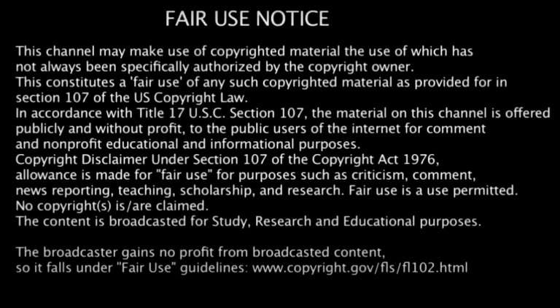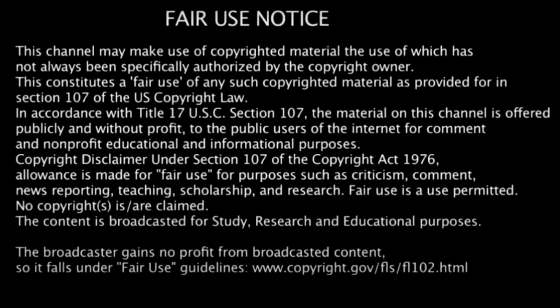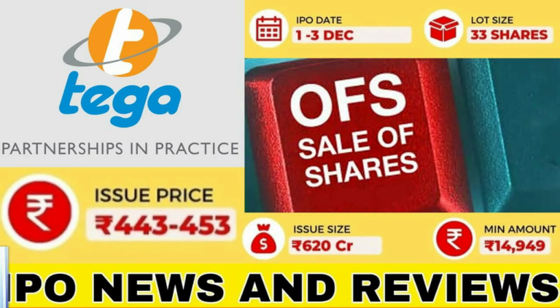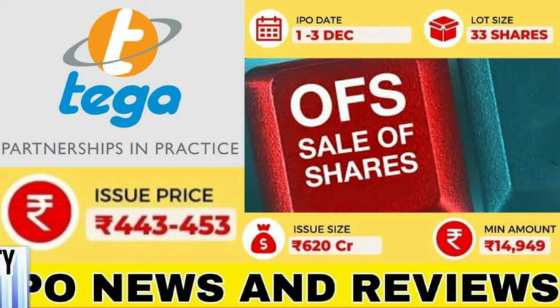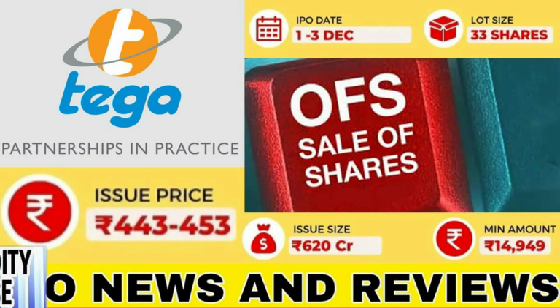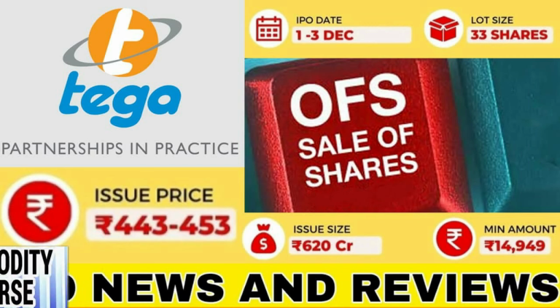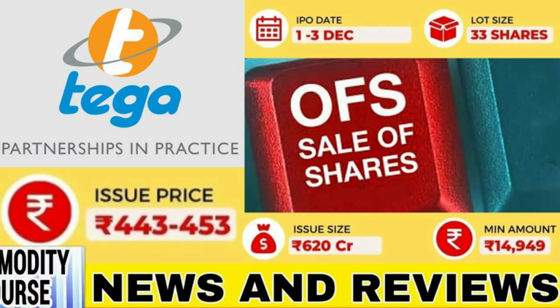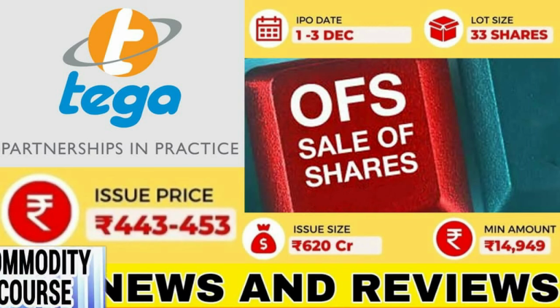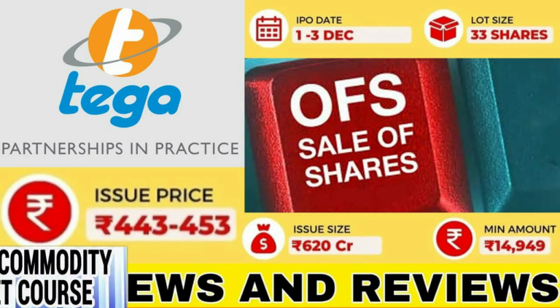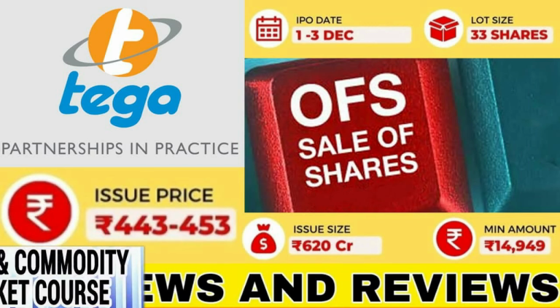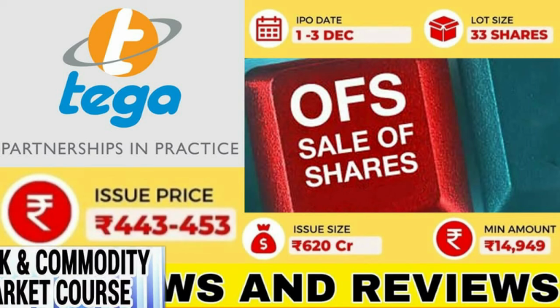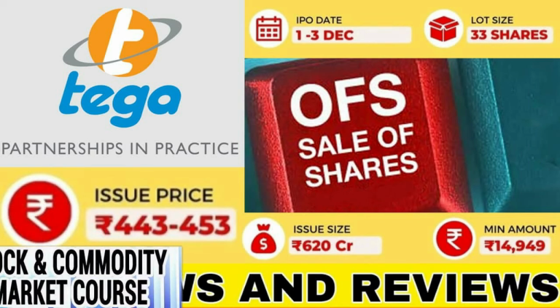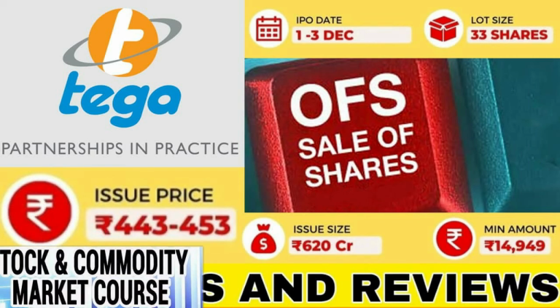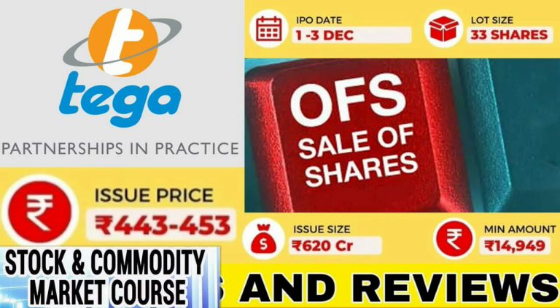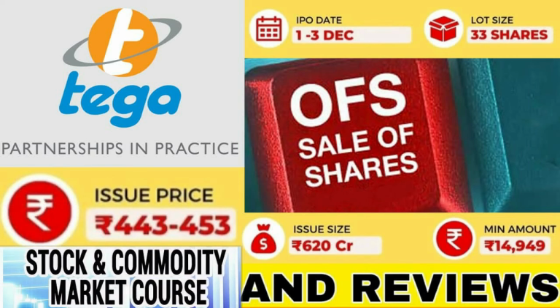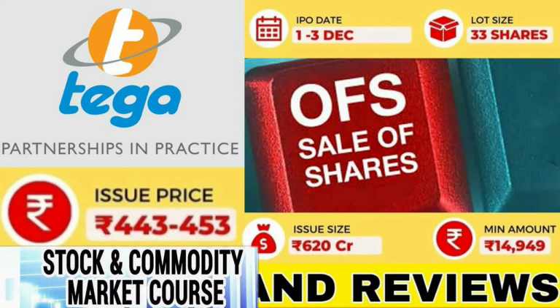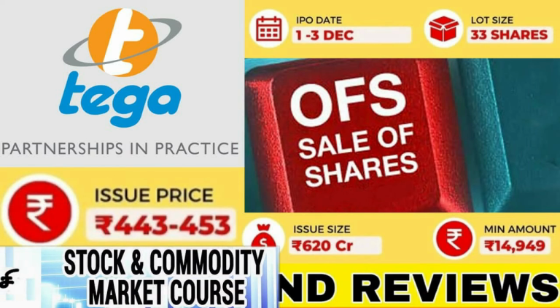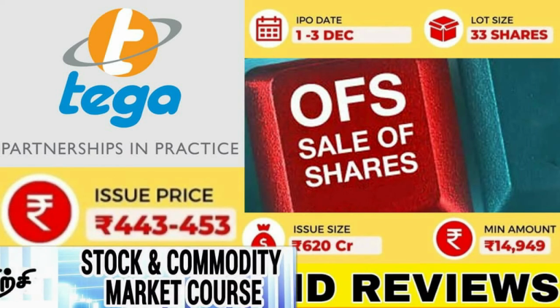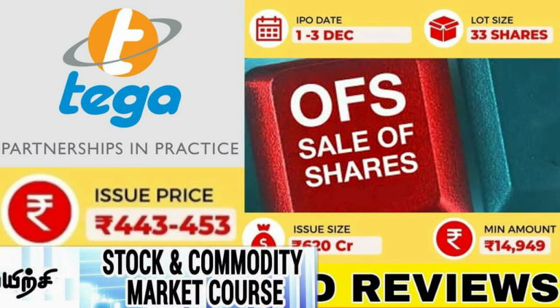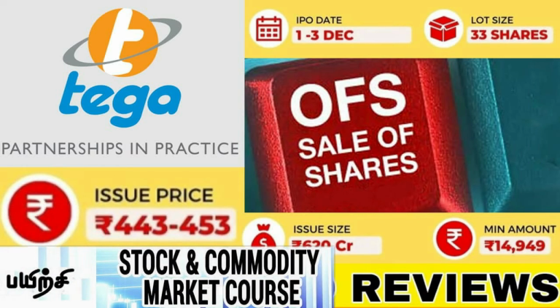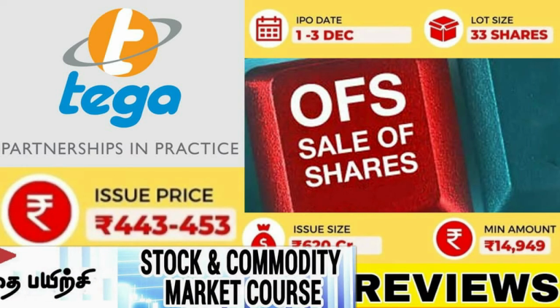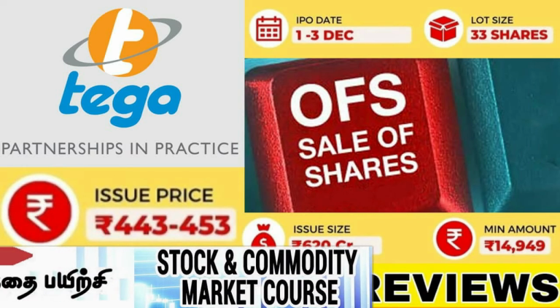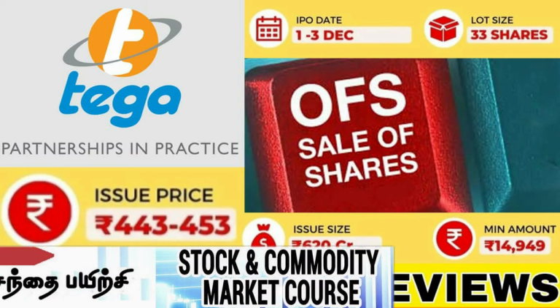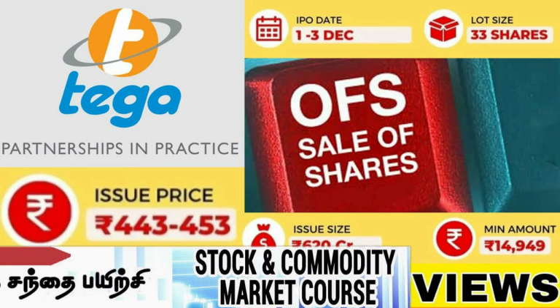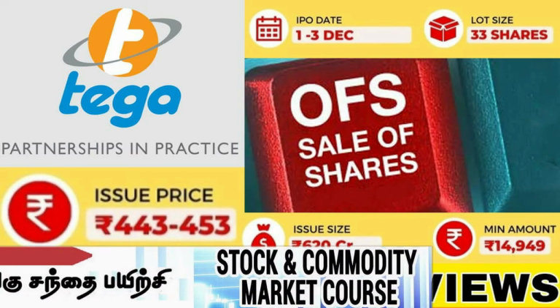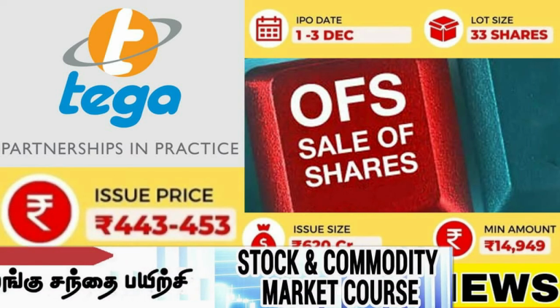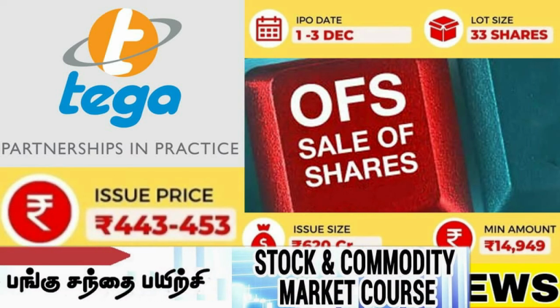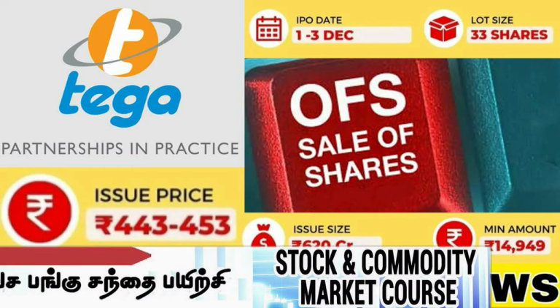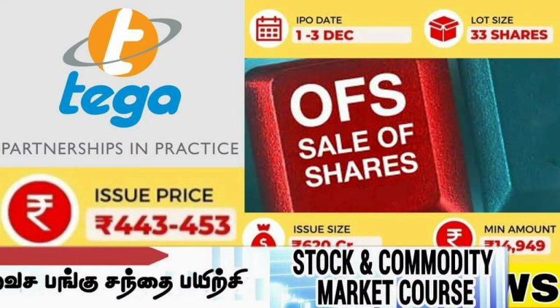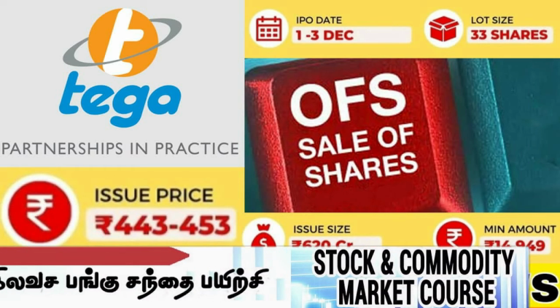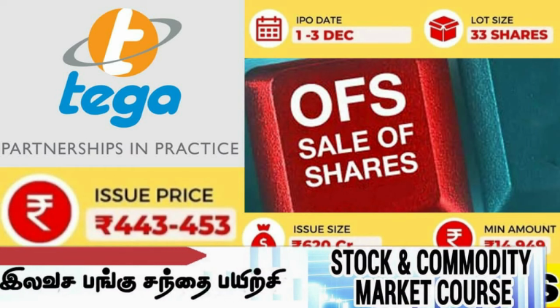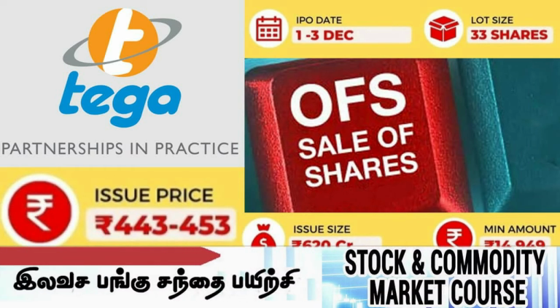Hey guys, welcome to Sahithi Academy. Today we will get an IPO list of industry companies.